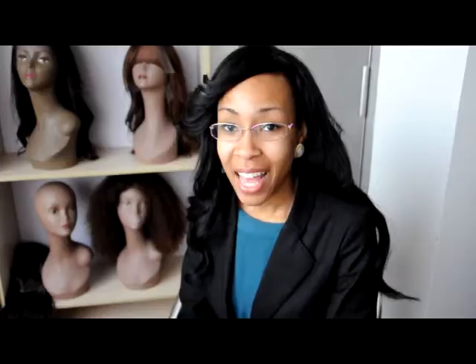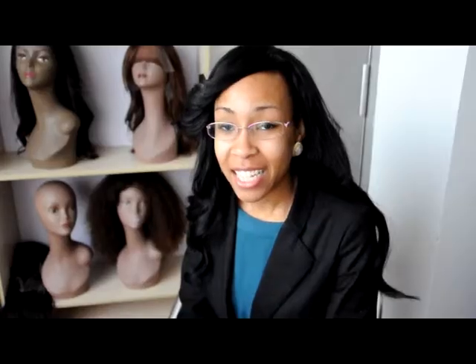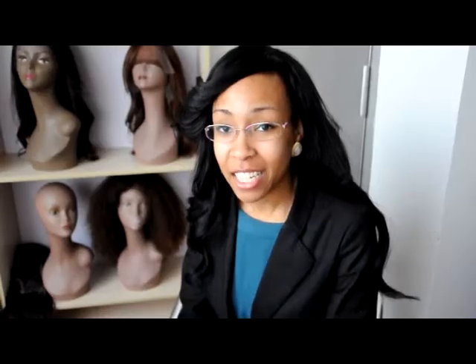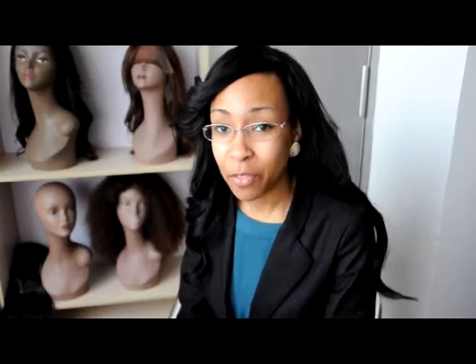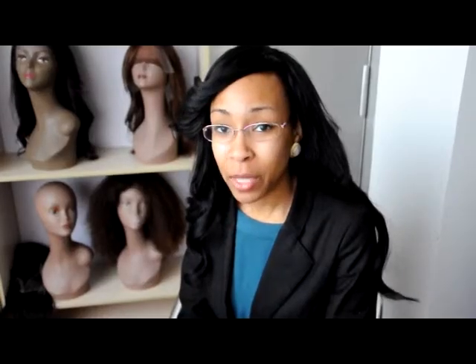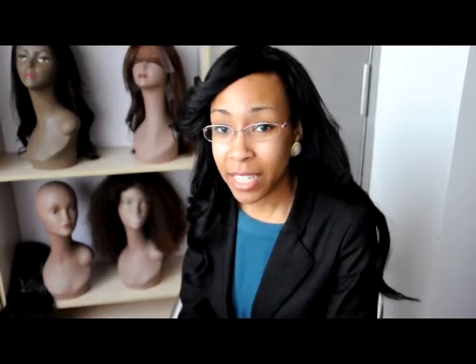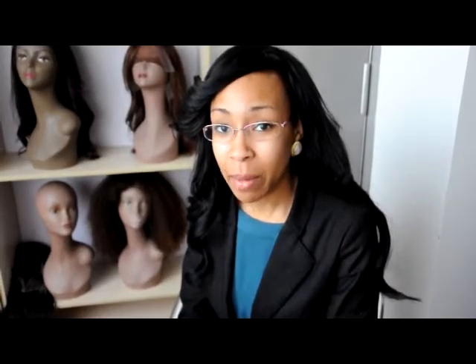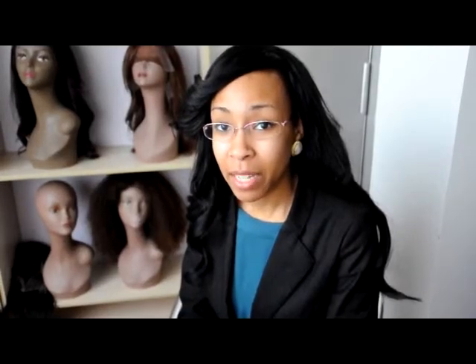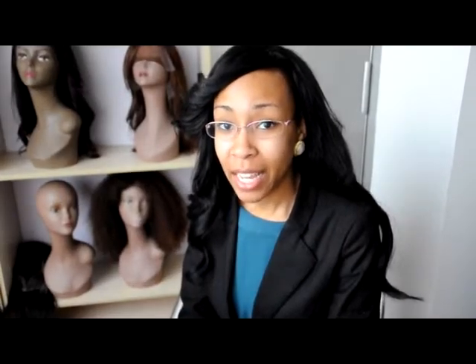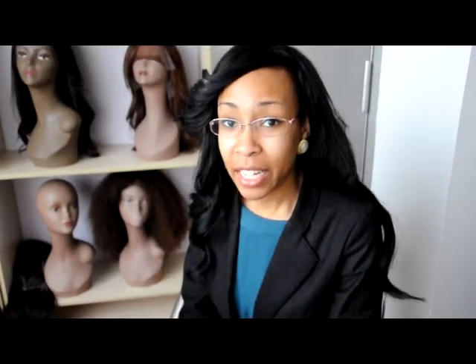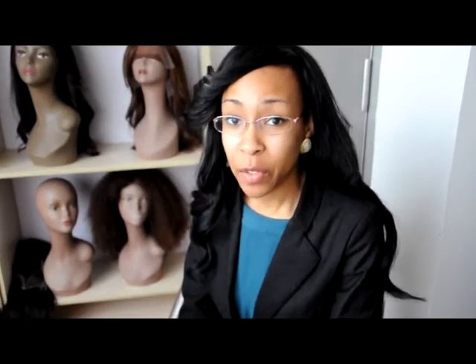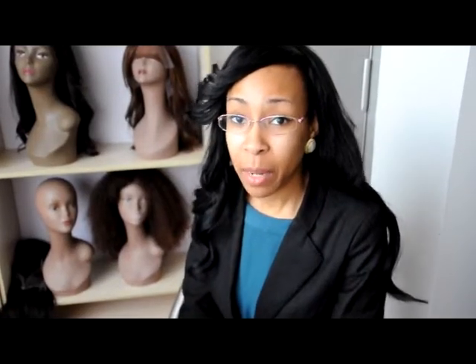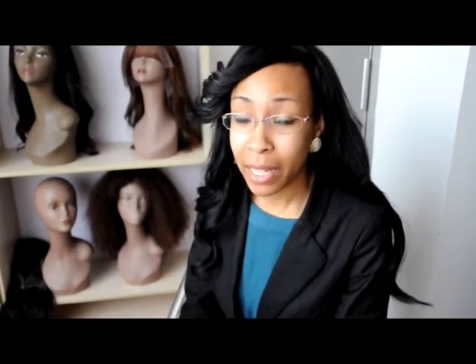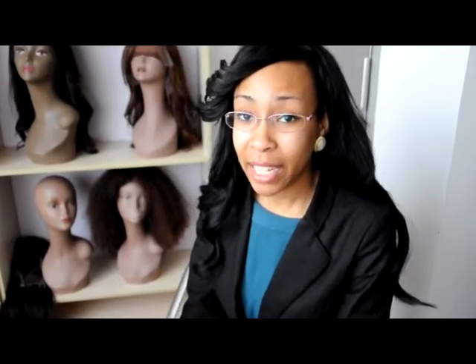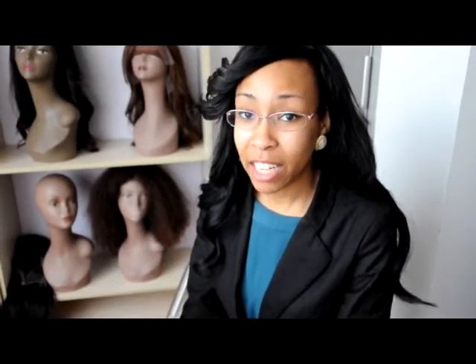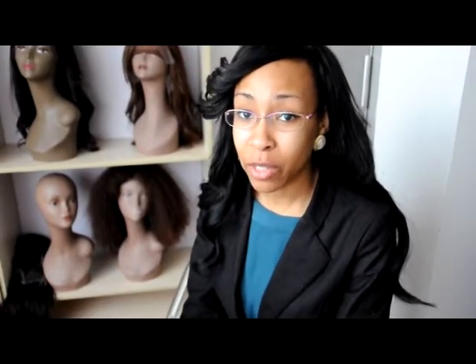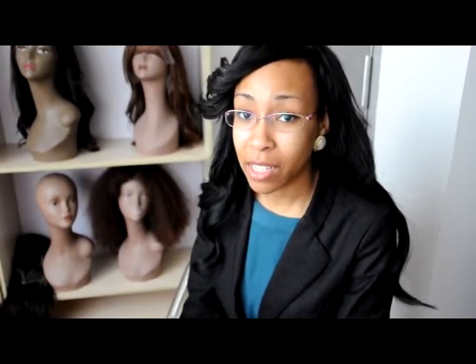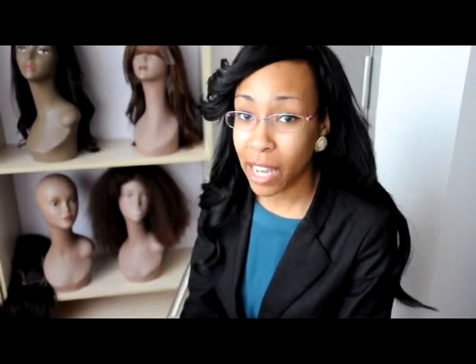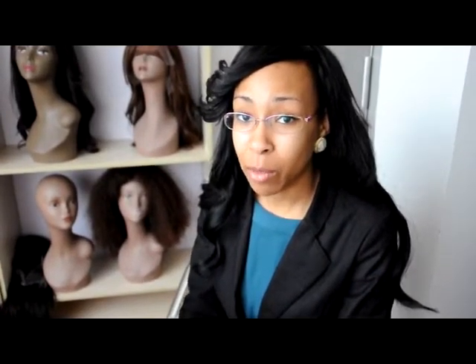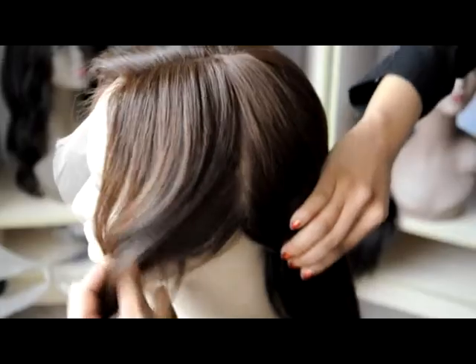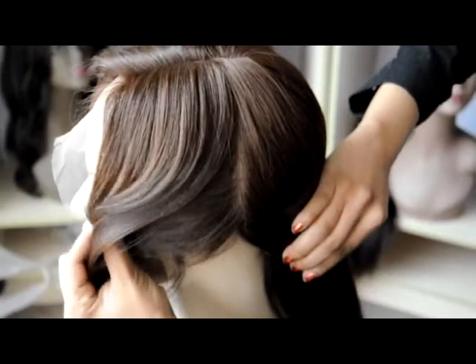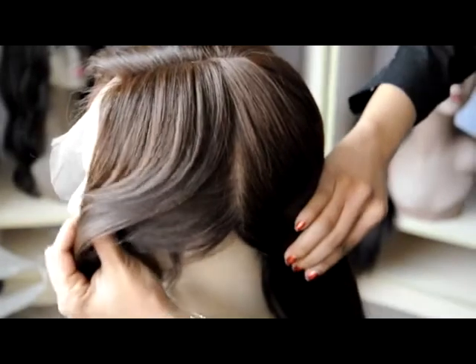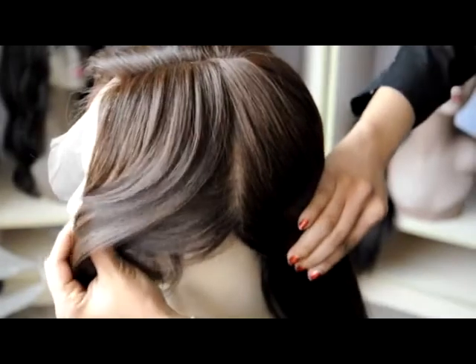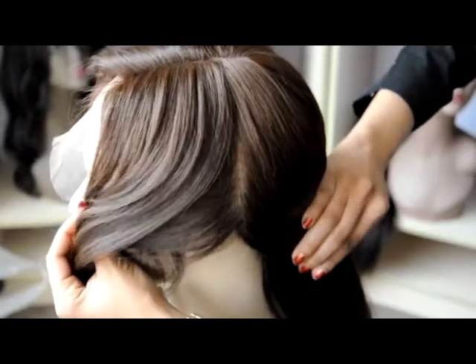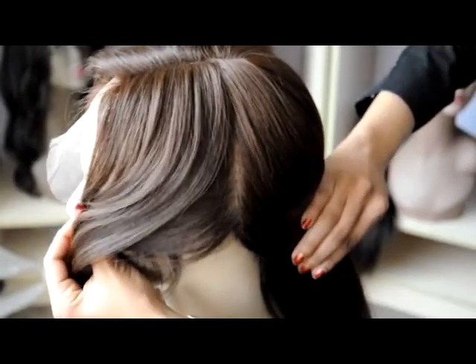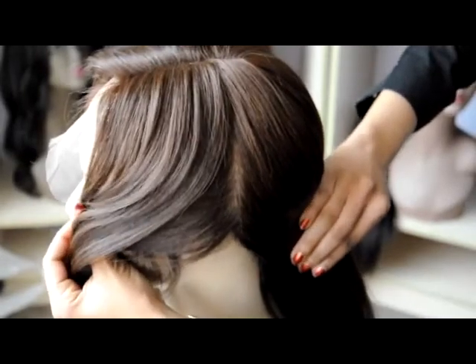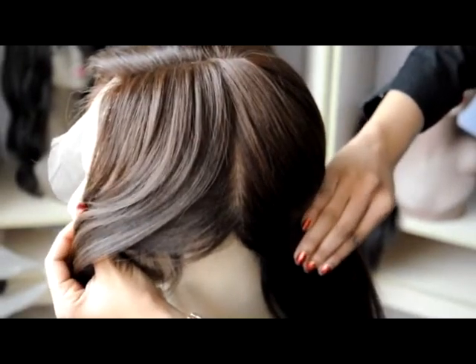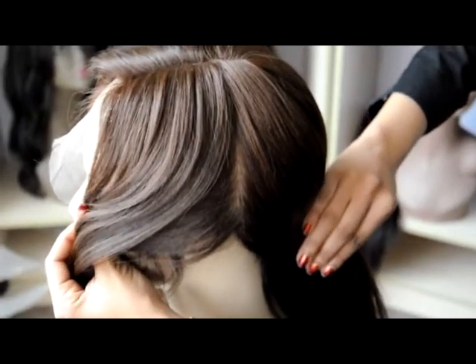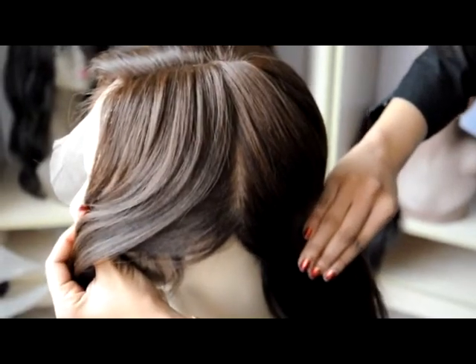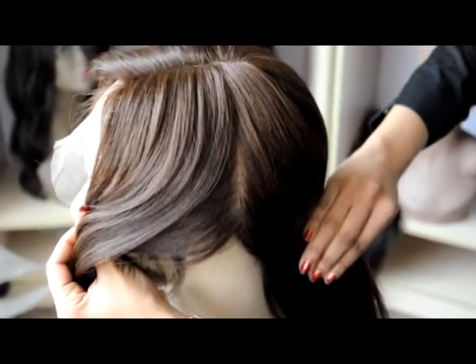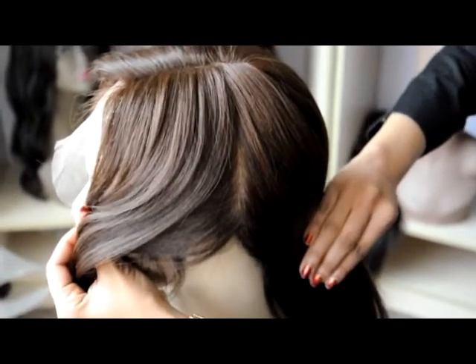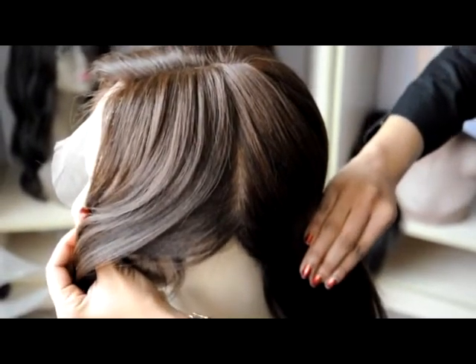As this is a full lace cap, it will give you a completely natural looking scalp, which means you can part the hair anywhere.